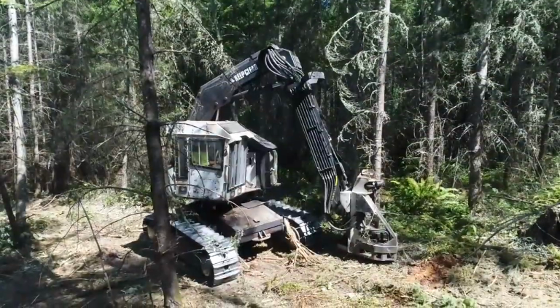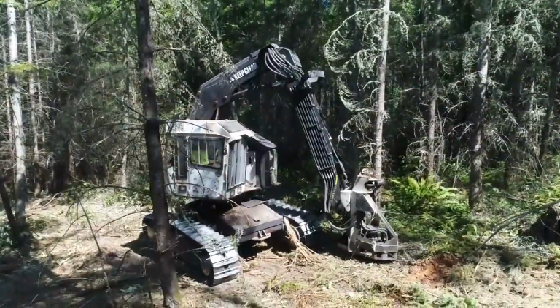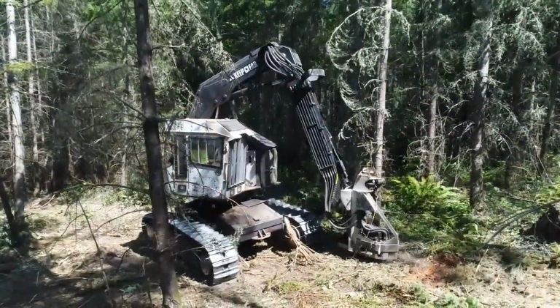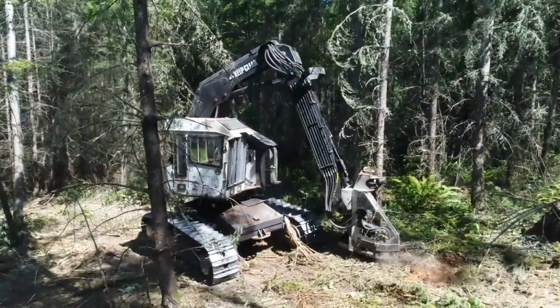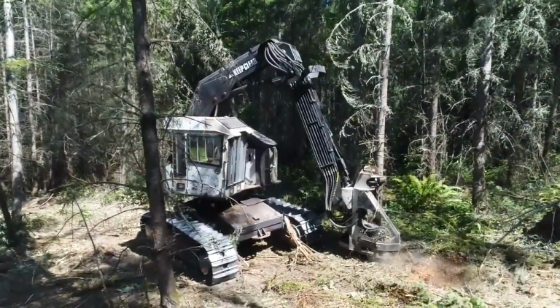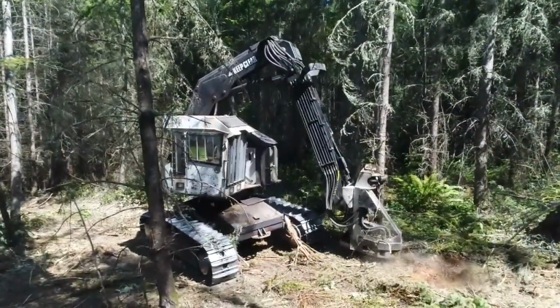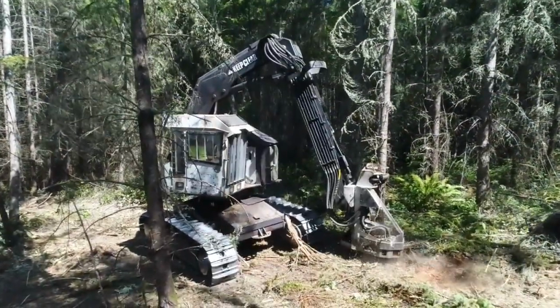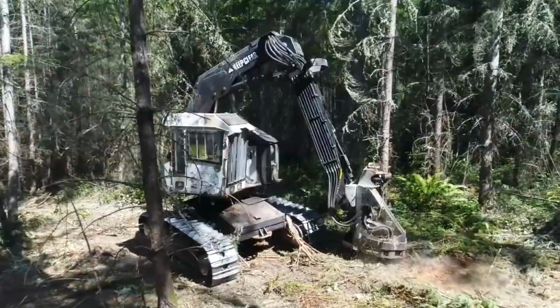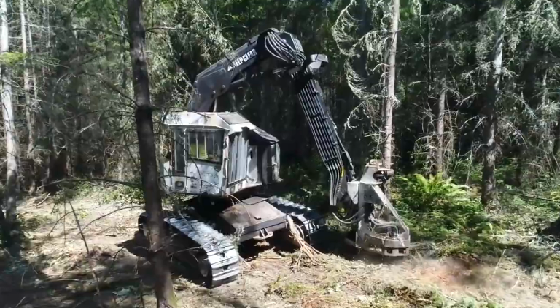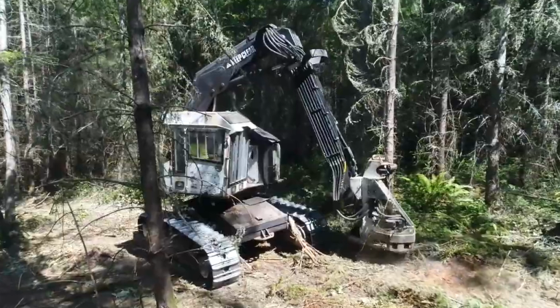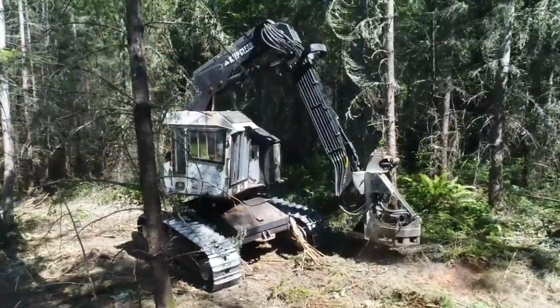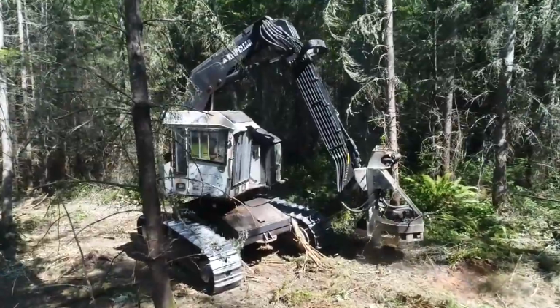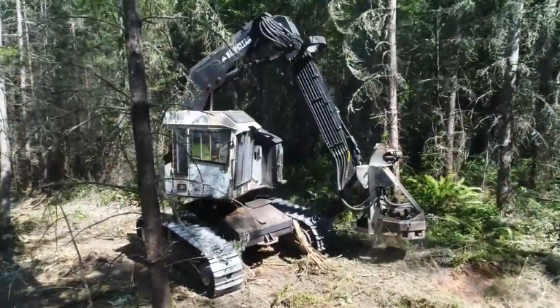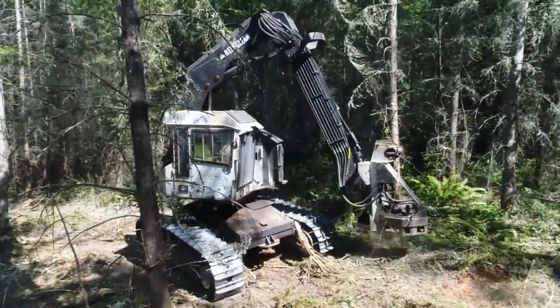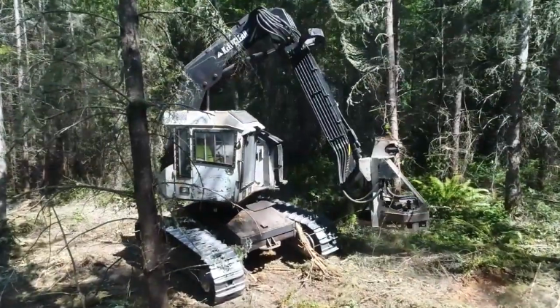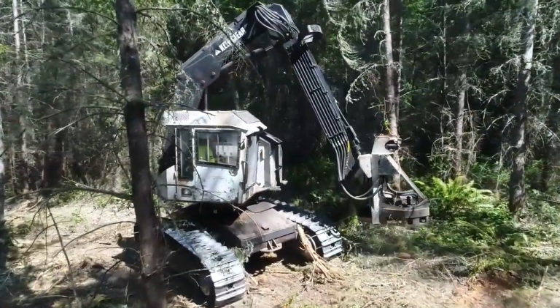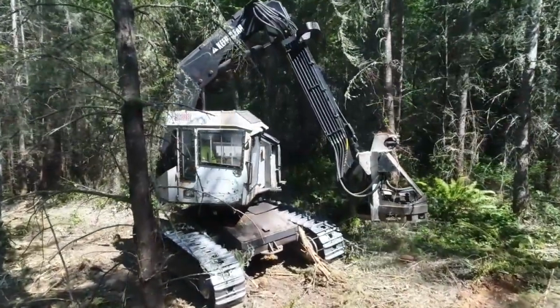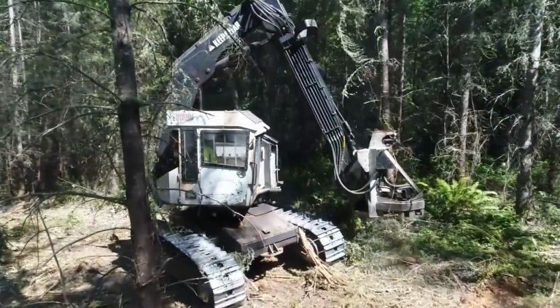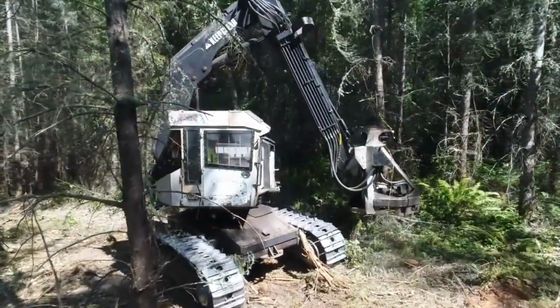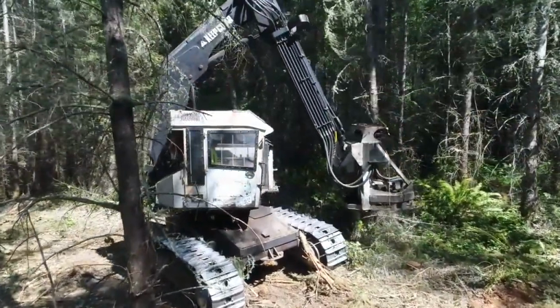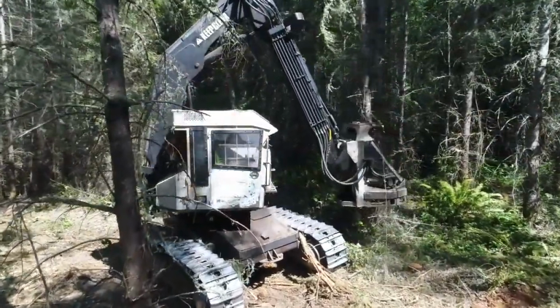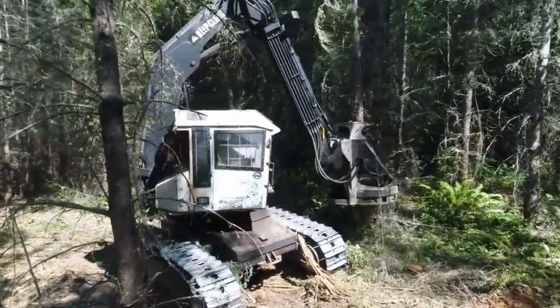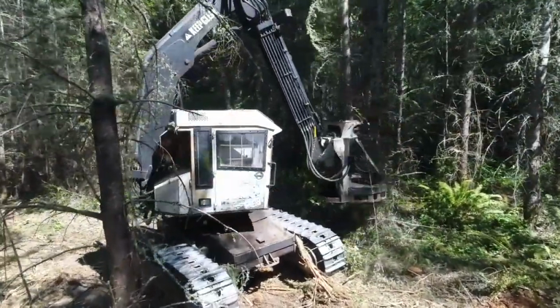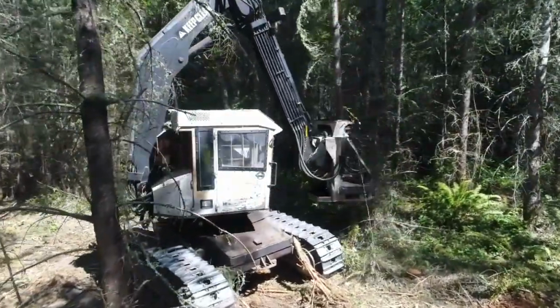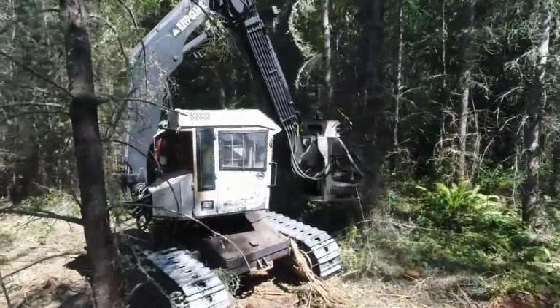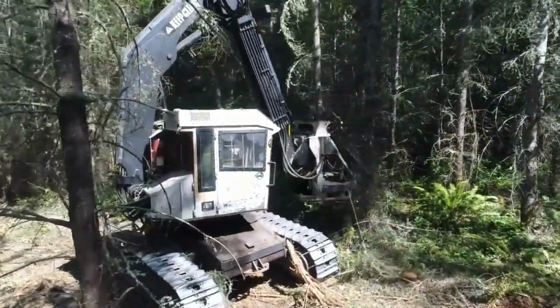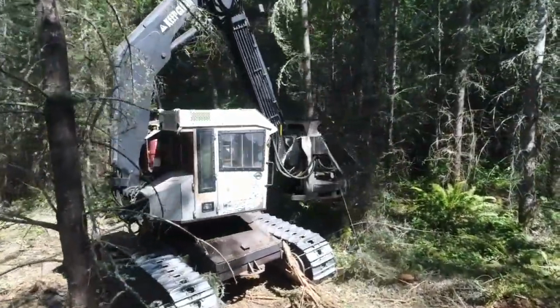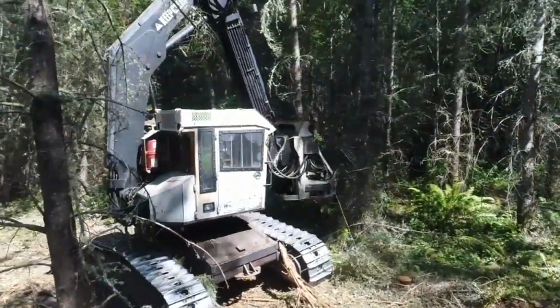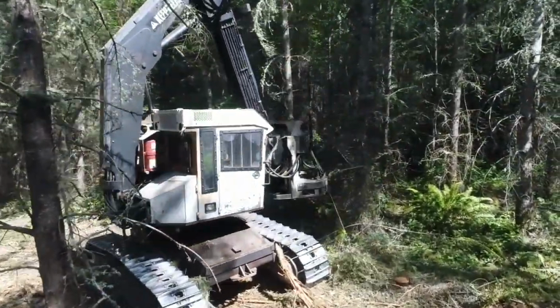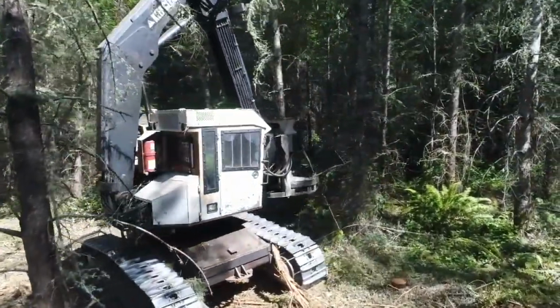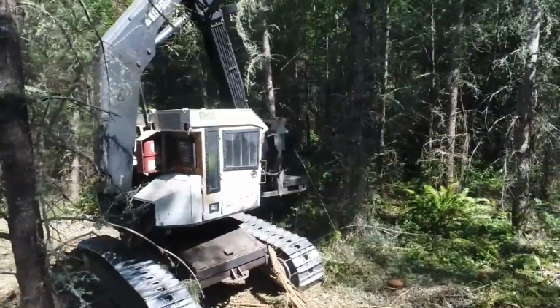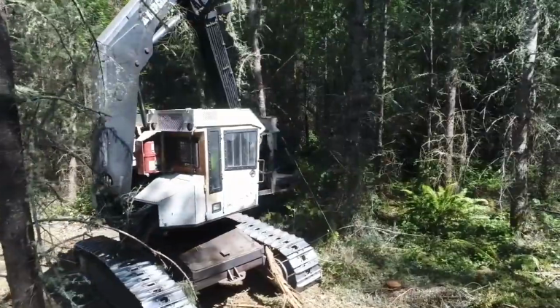Along the way, this will also create better habitat for the other animals that live in the forest and provide a little bit of income for the landowner.